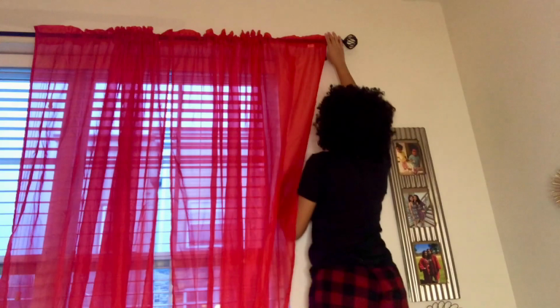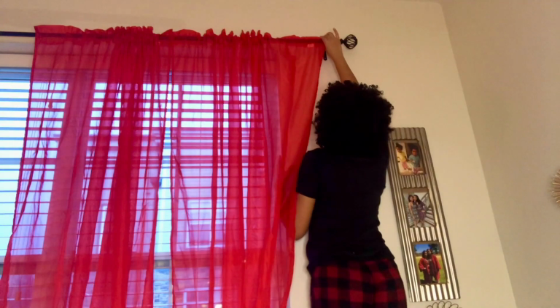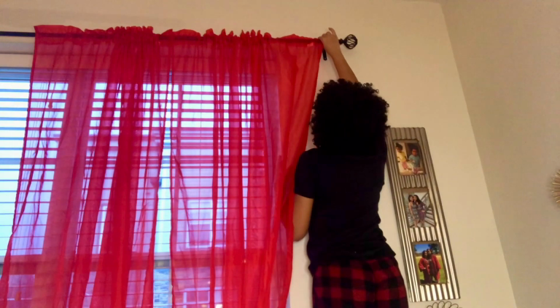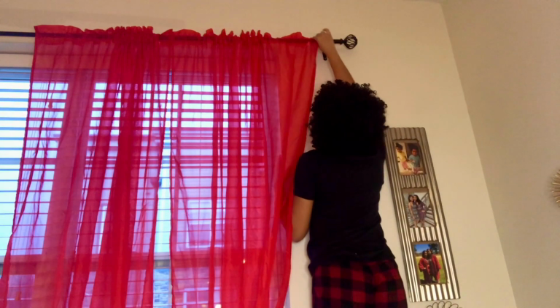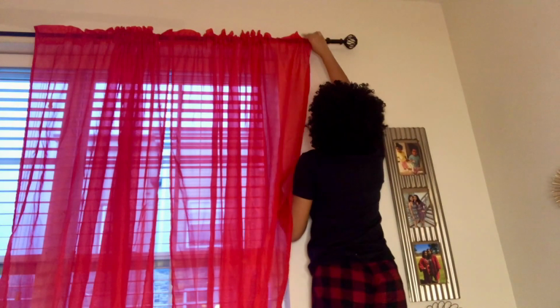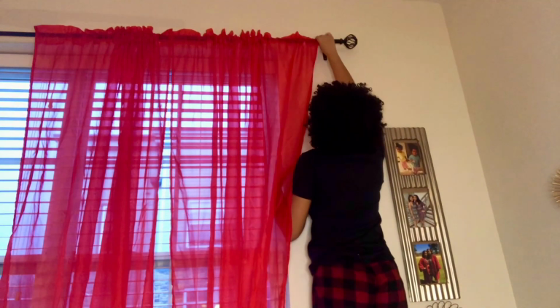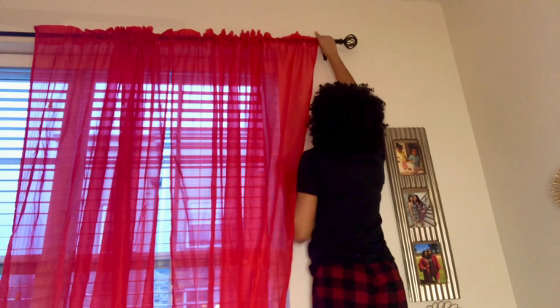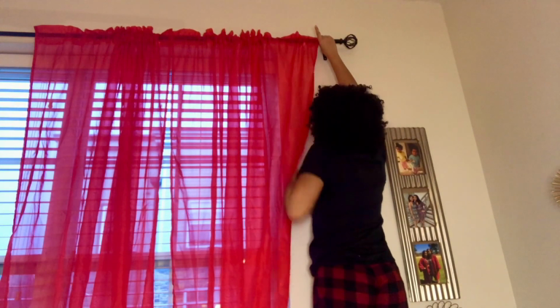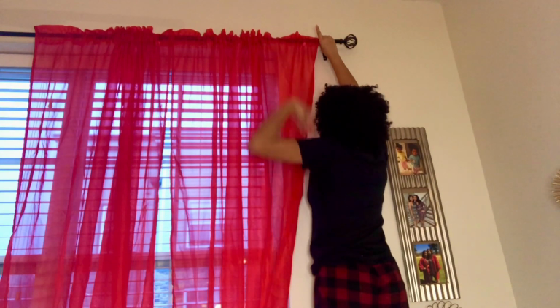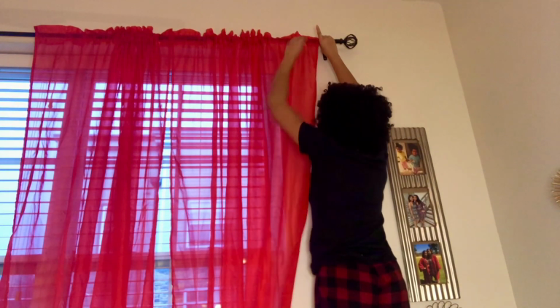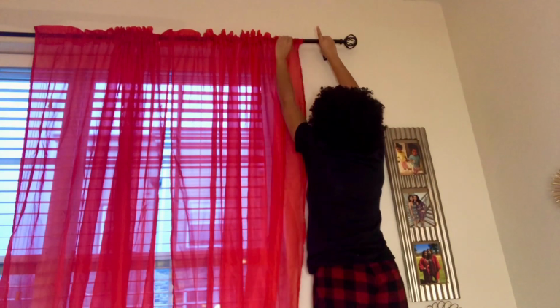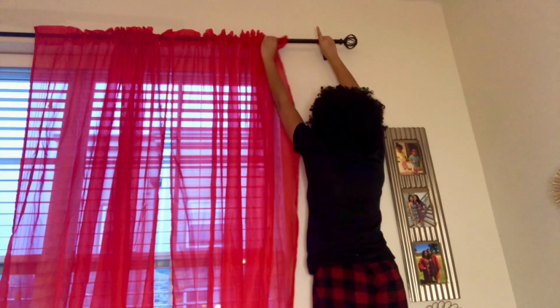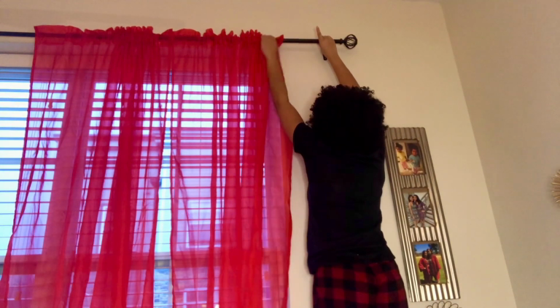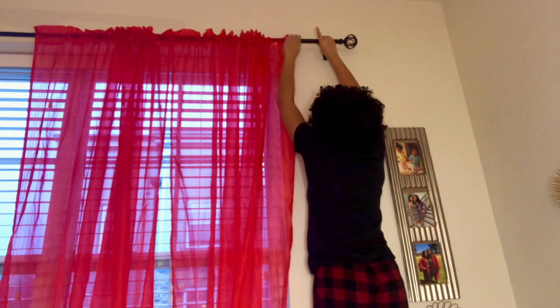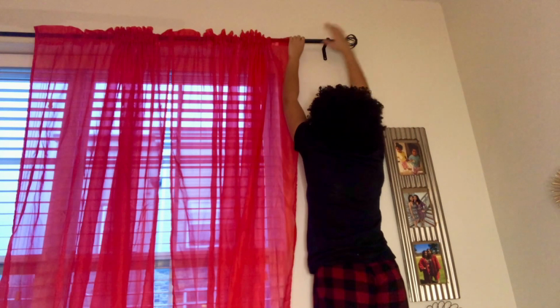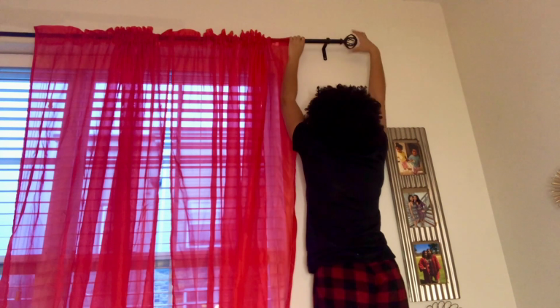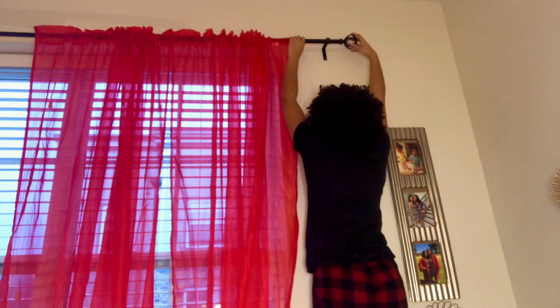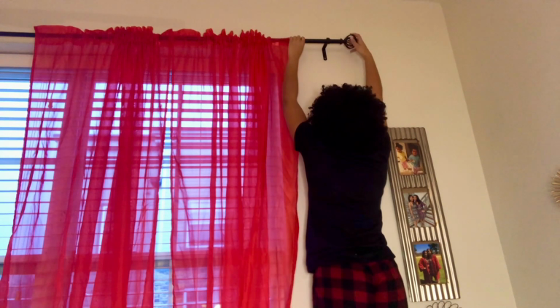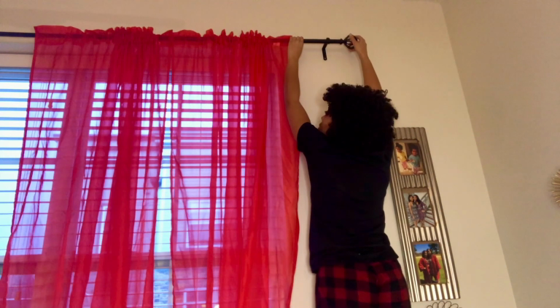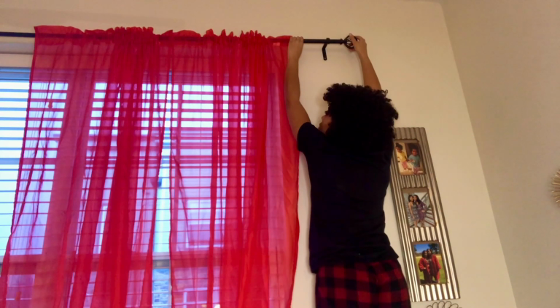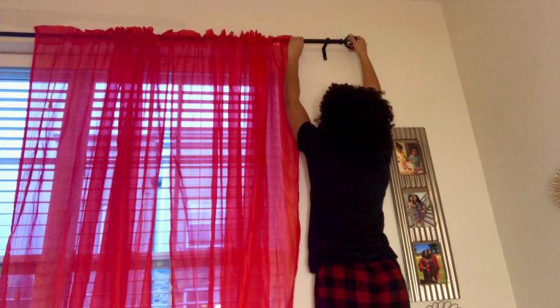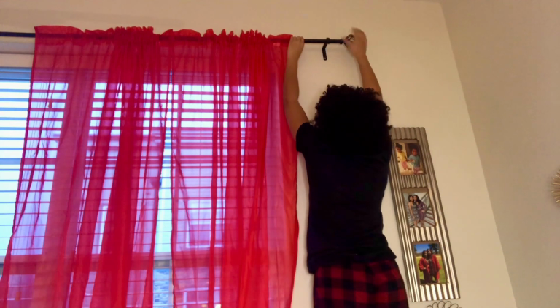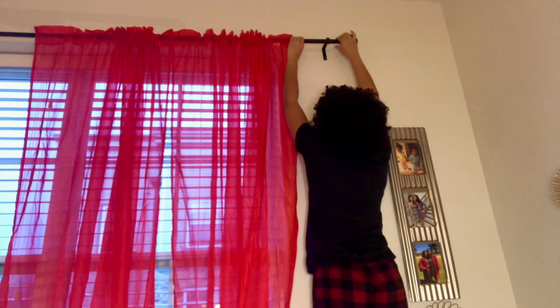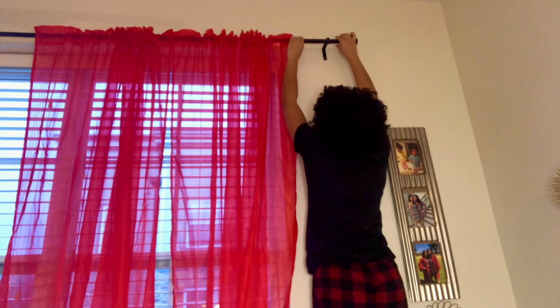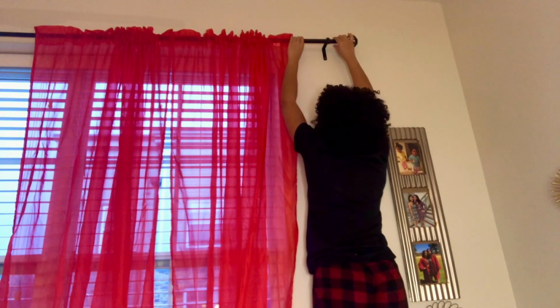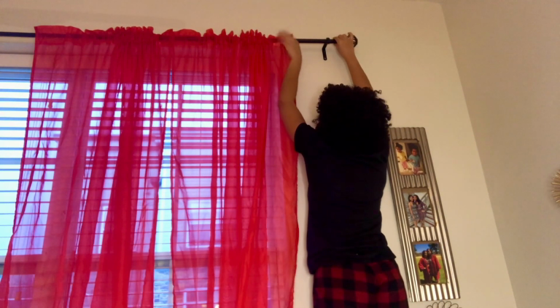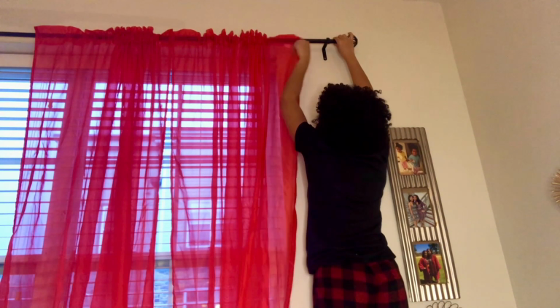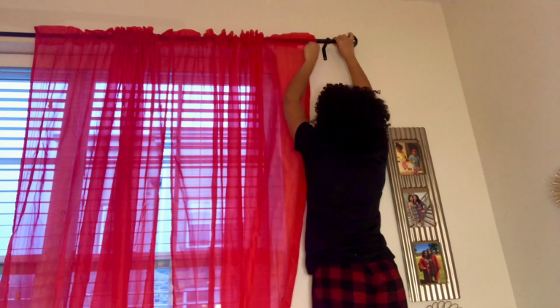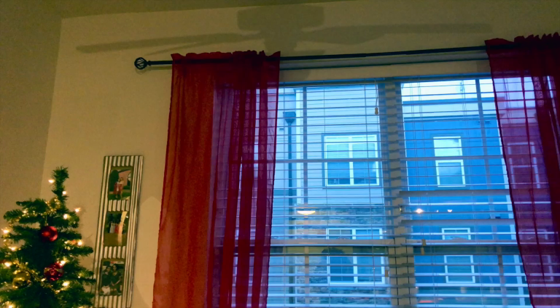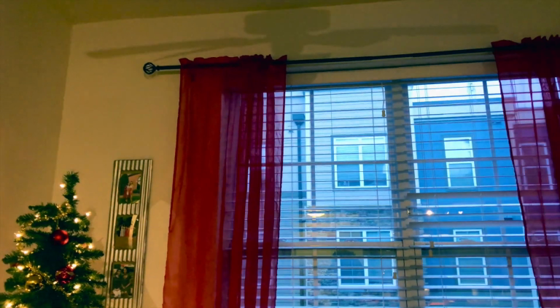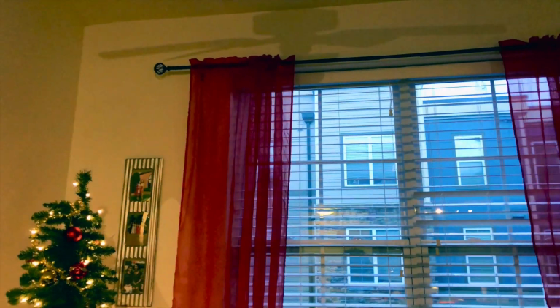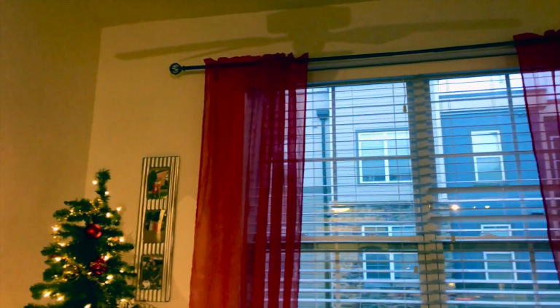Then I put up my red curtains. It was kind of hard, but I got it eventually. I'm just kind of screwing the piece in place.